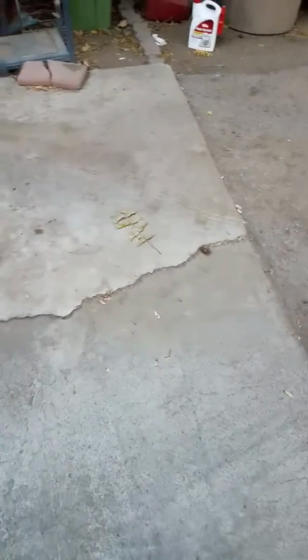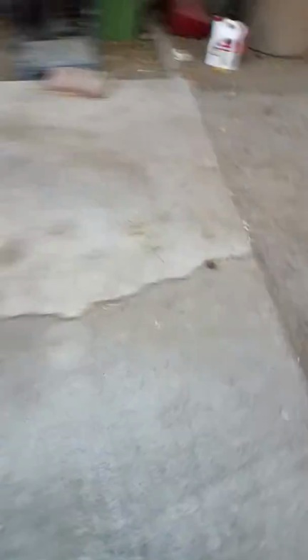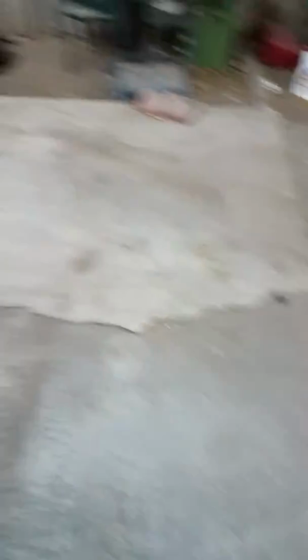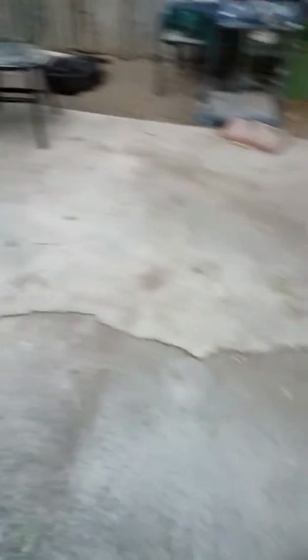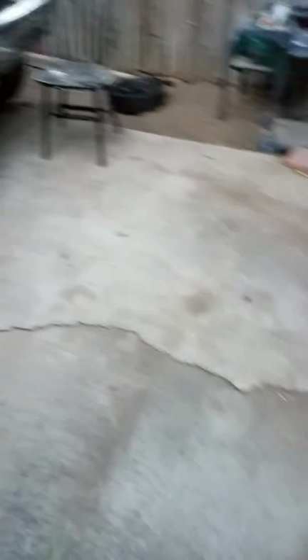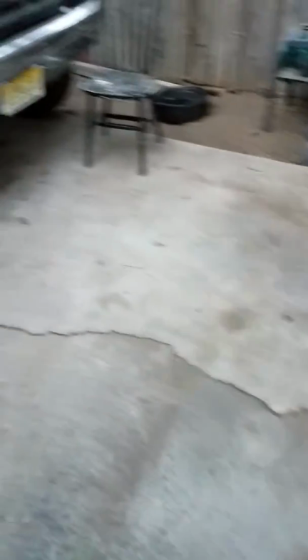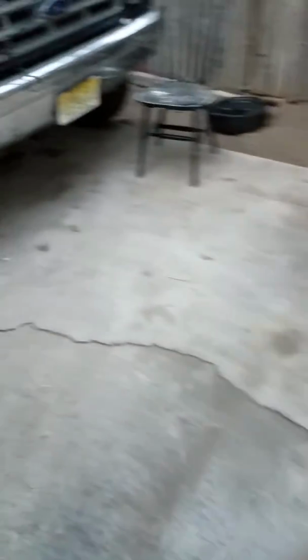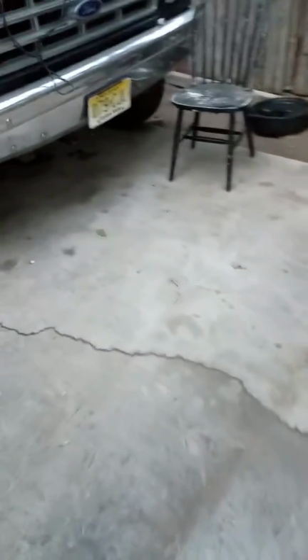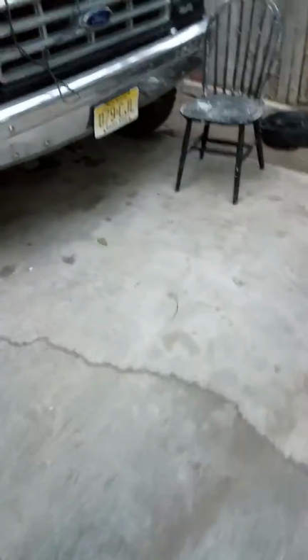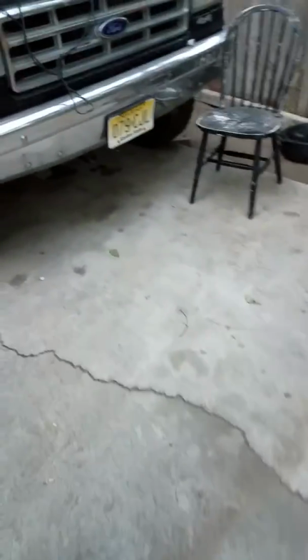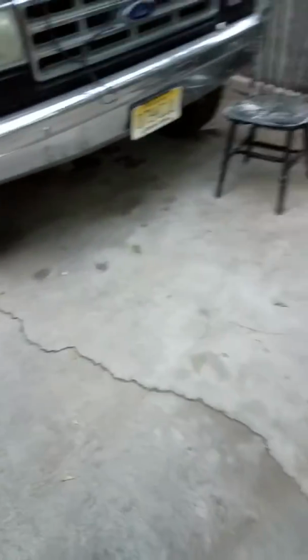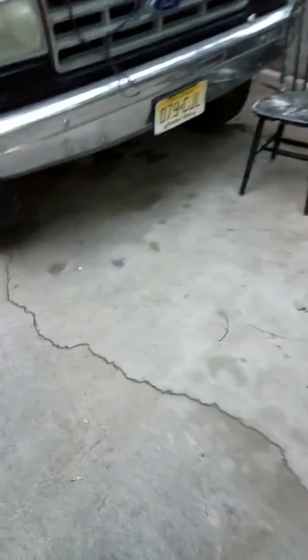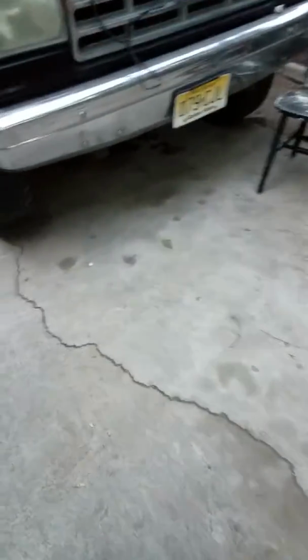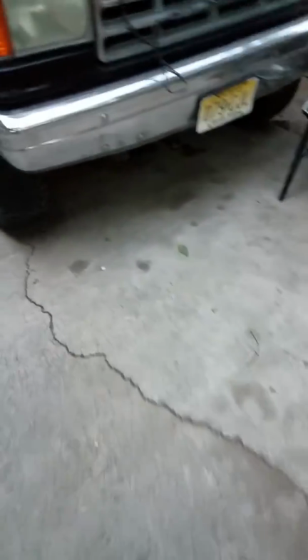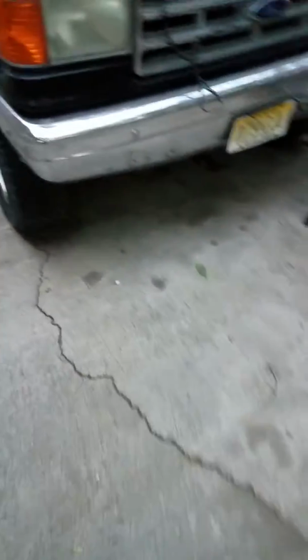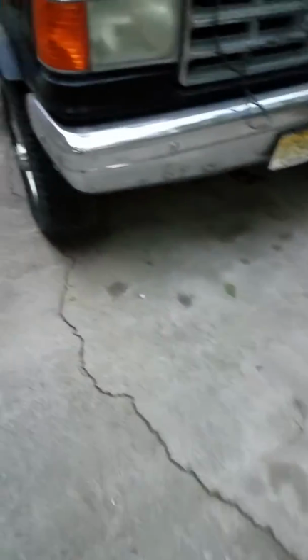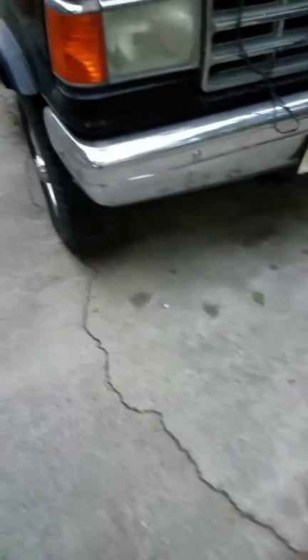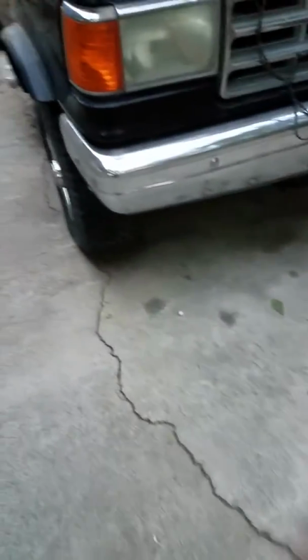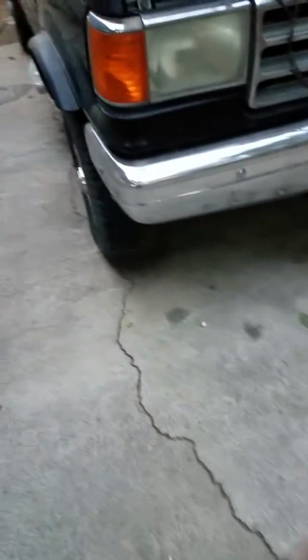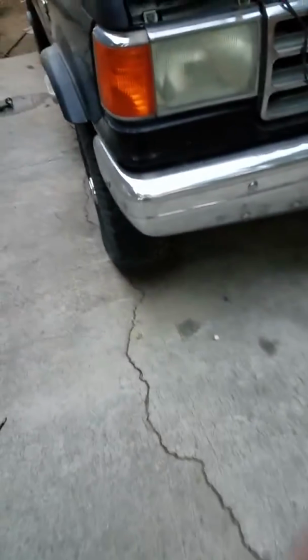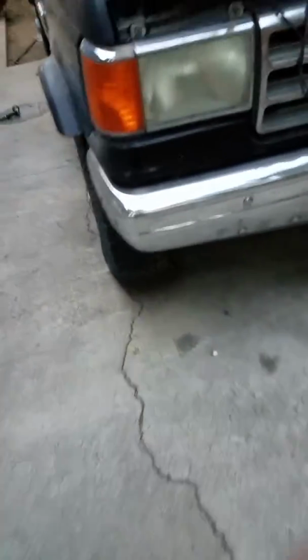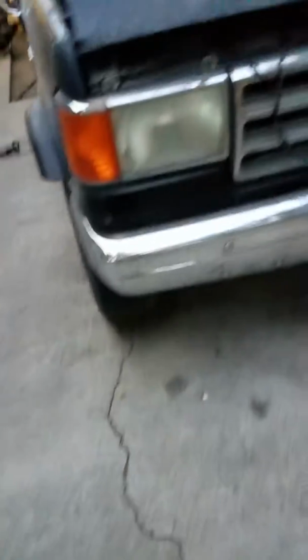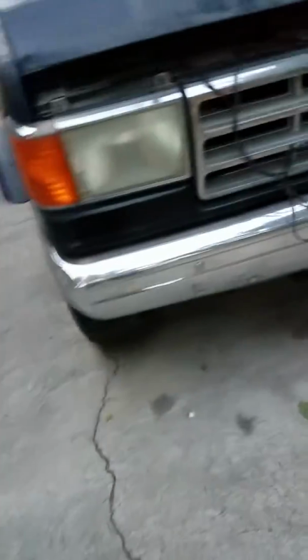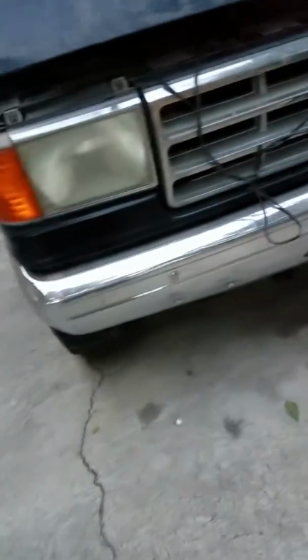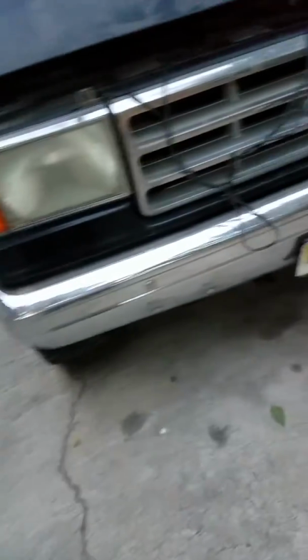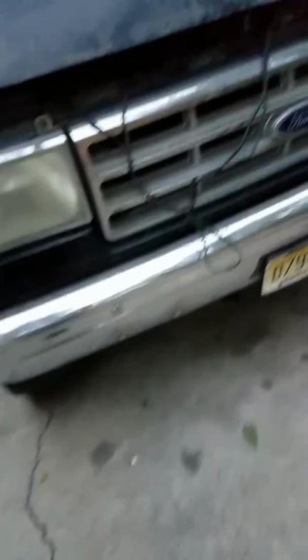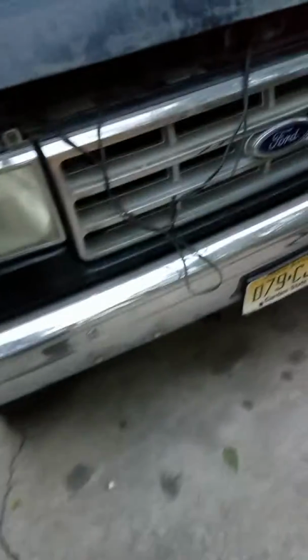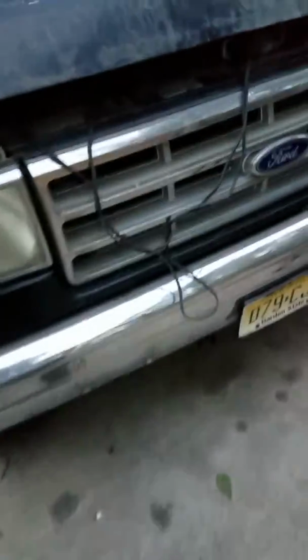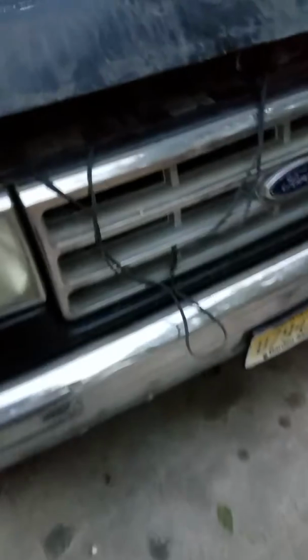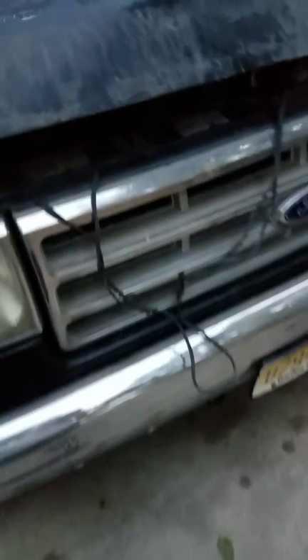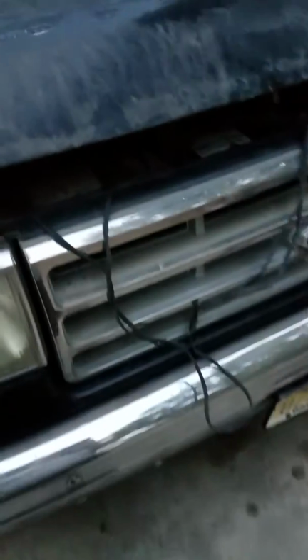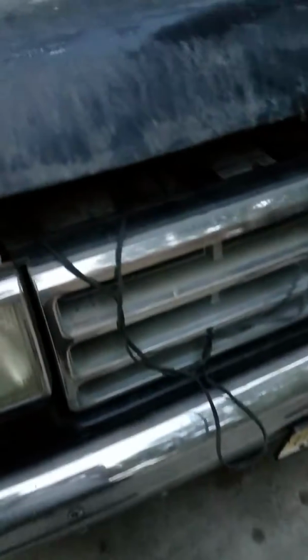How are you guys doing today? Giving you an update on the 88 Ford F250.